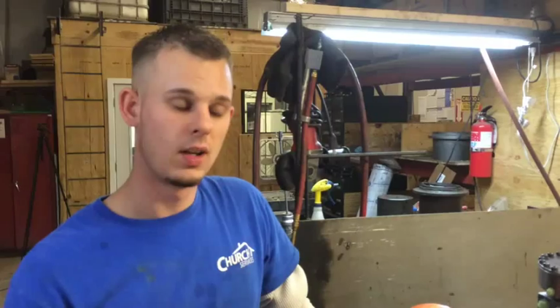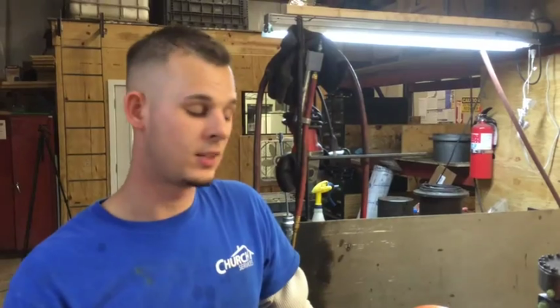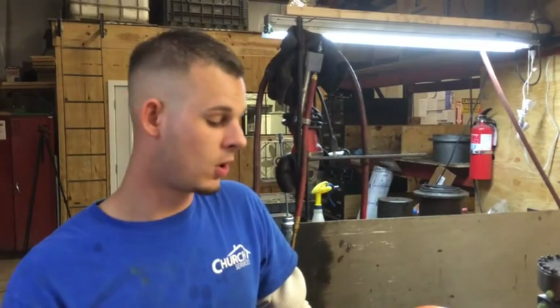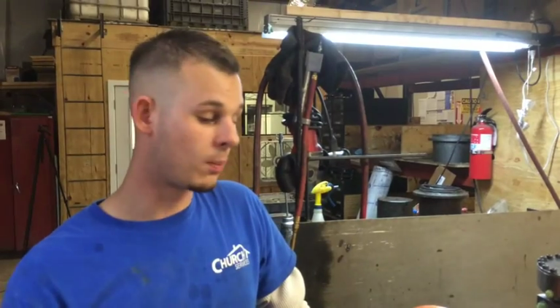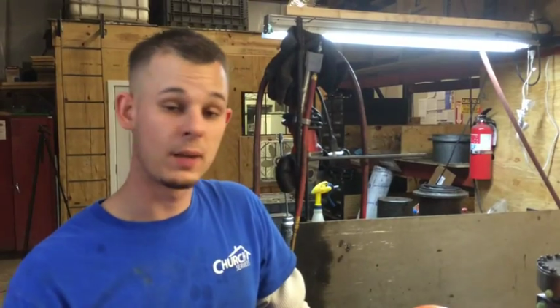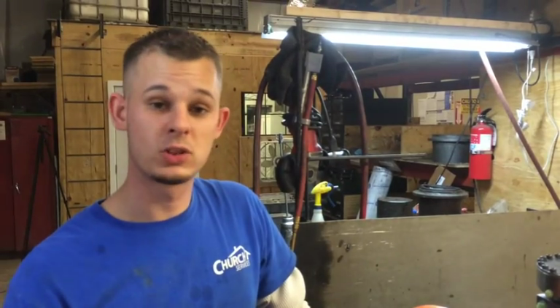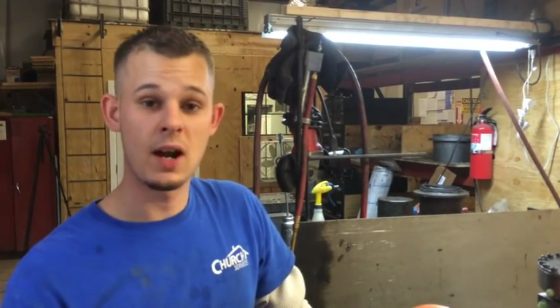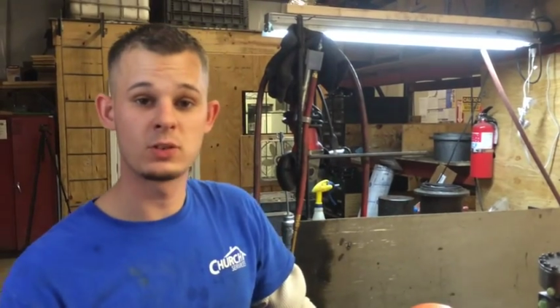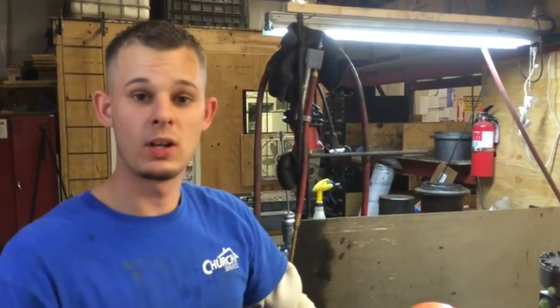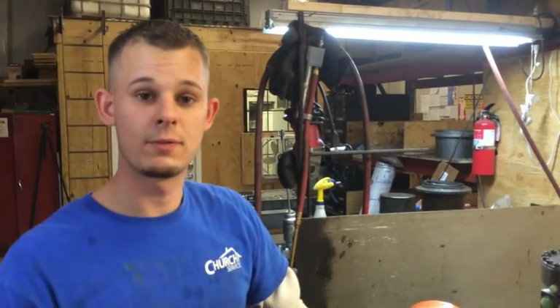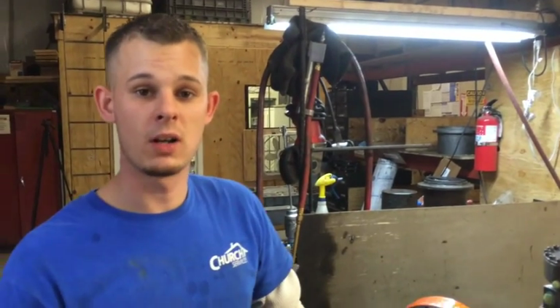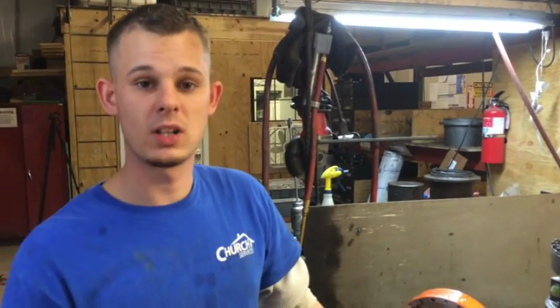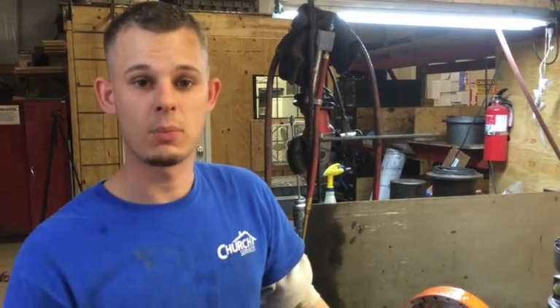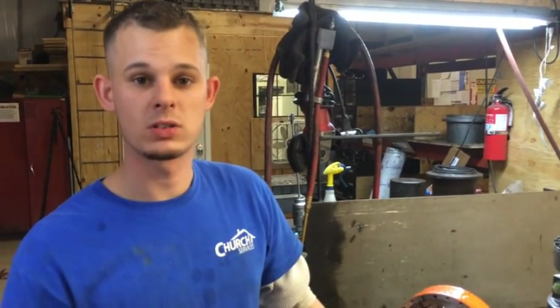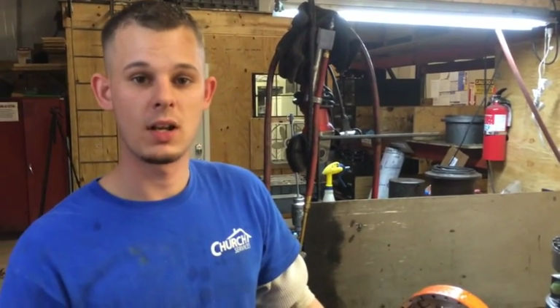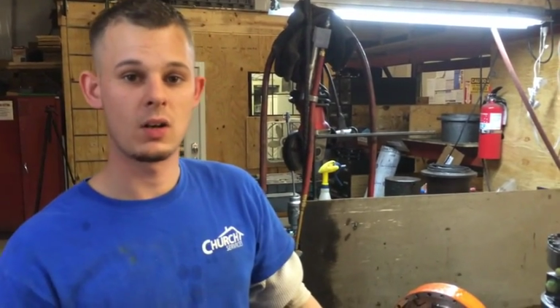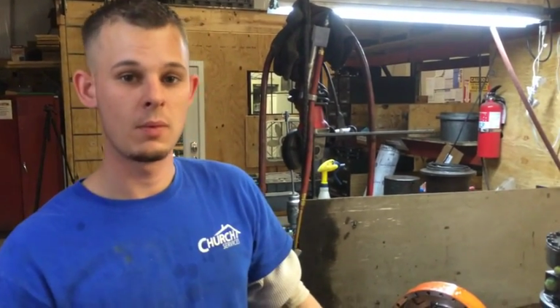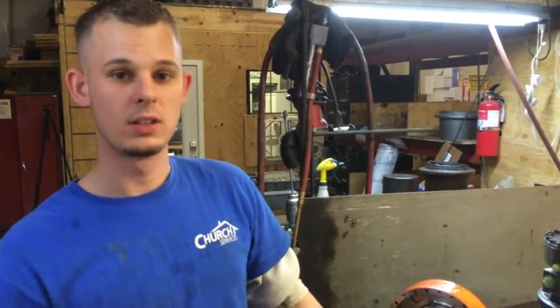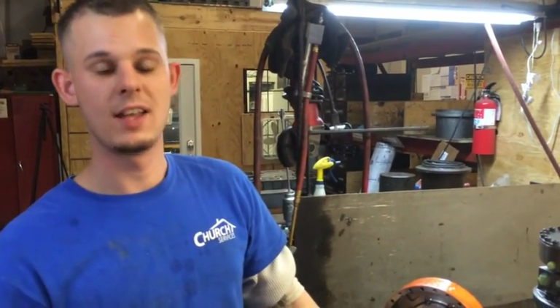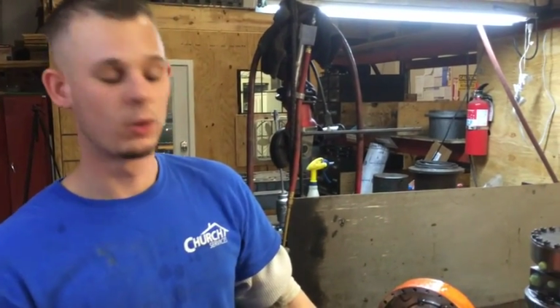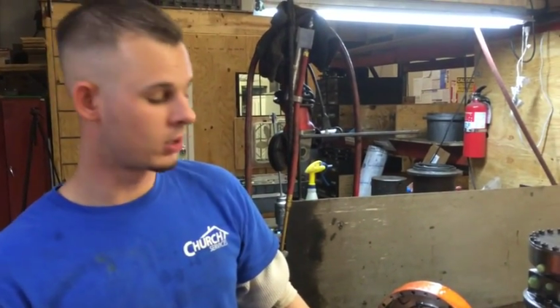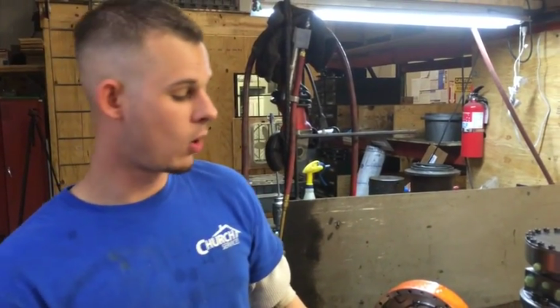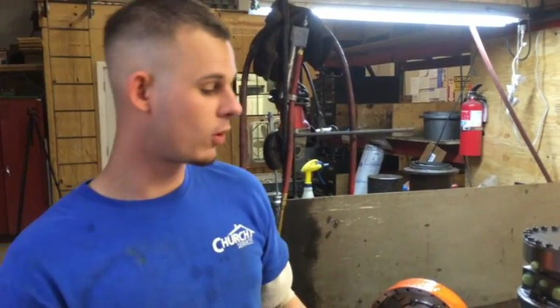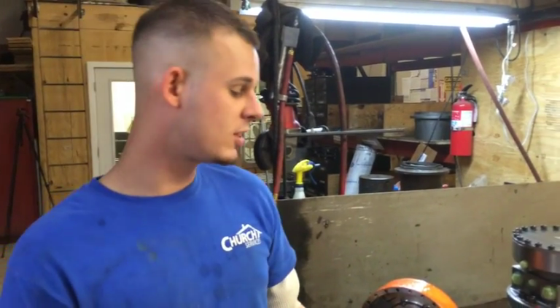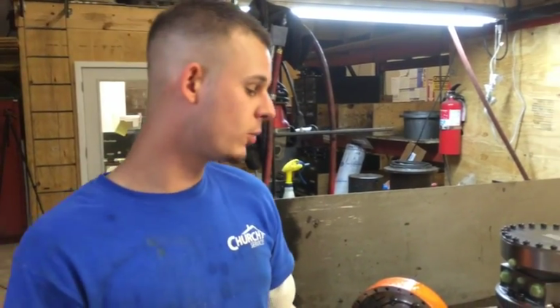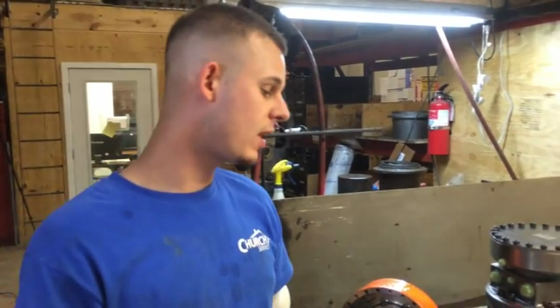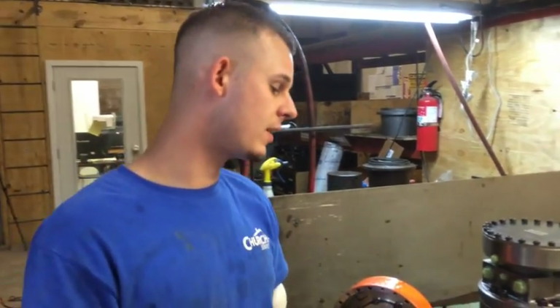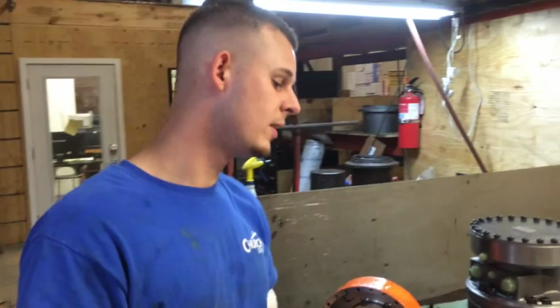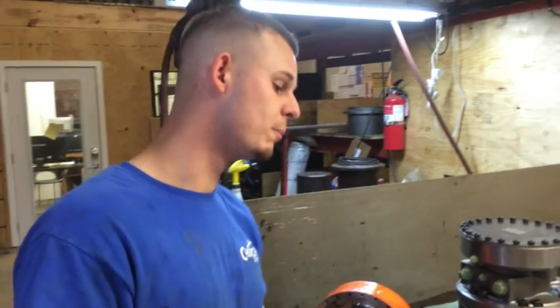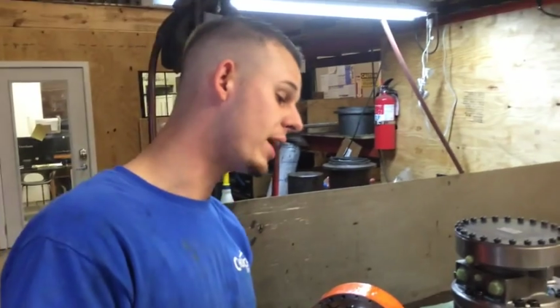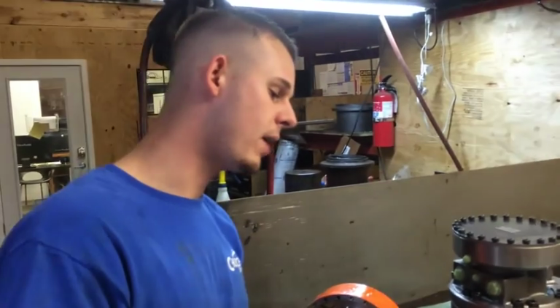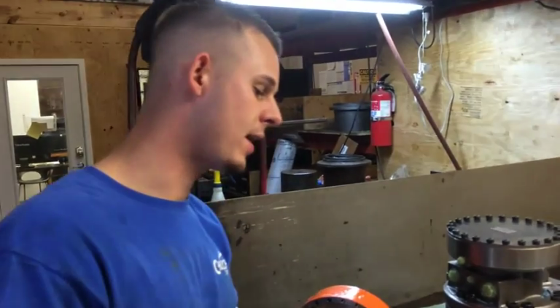Hi, how's it going? My name is Travis. We're here at FinalDriveParts.com. Today we're going to go over a T190 brake pack.